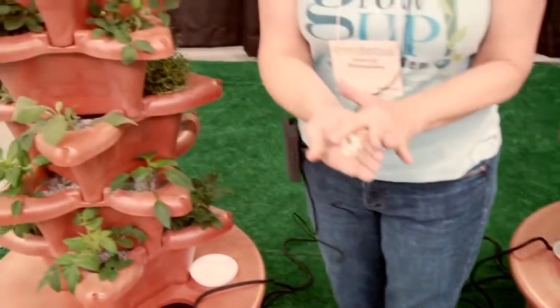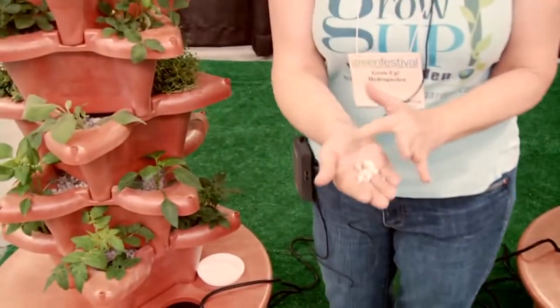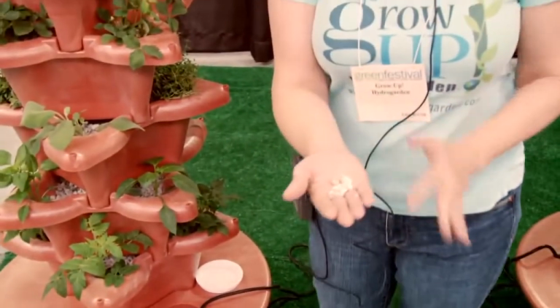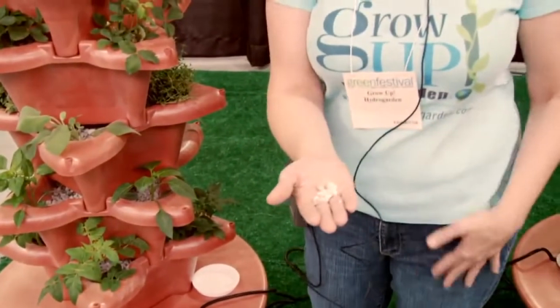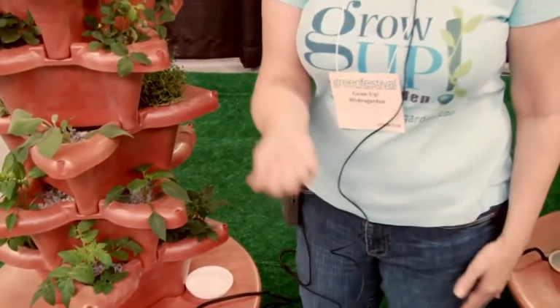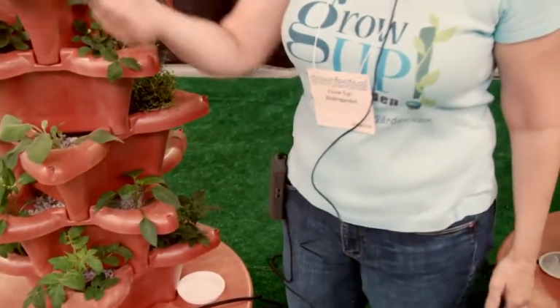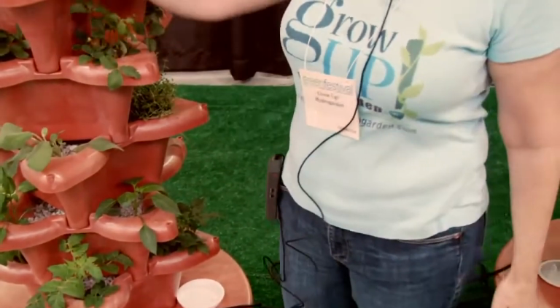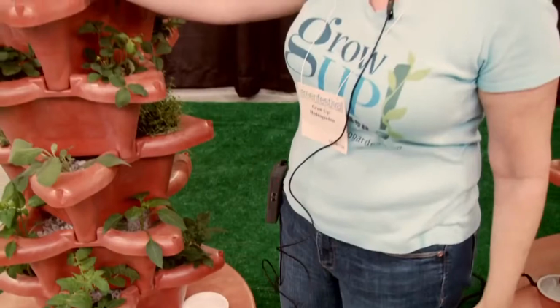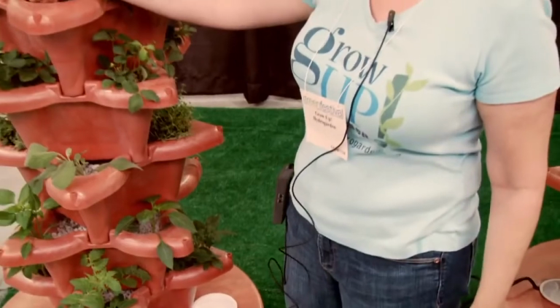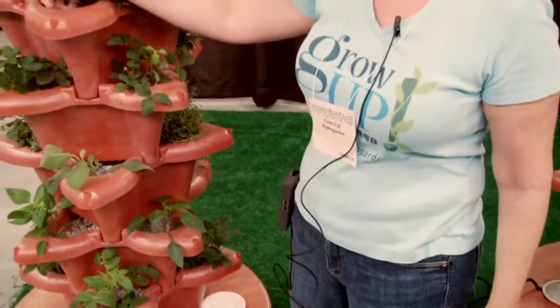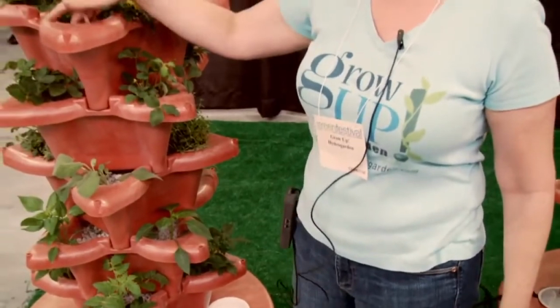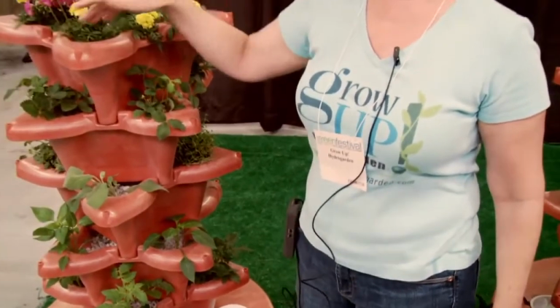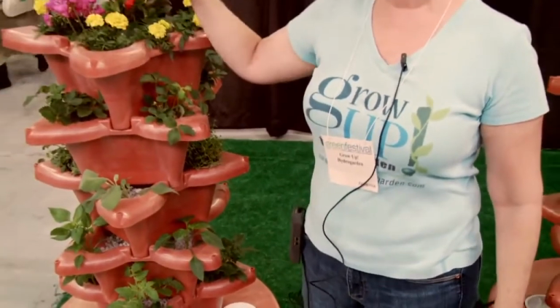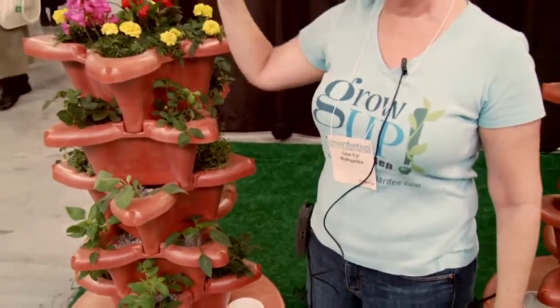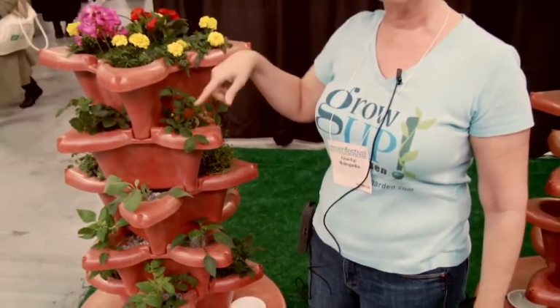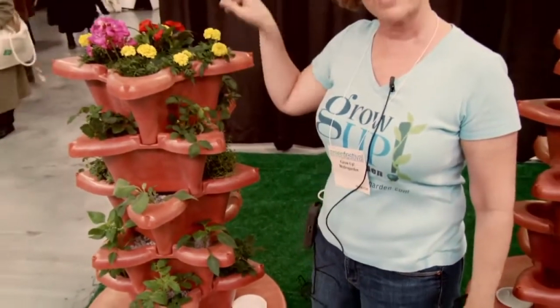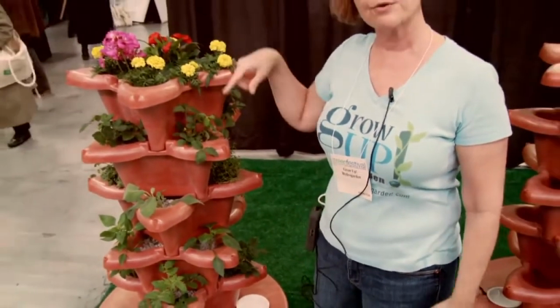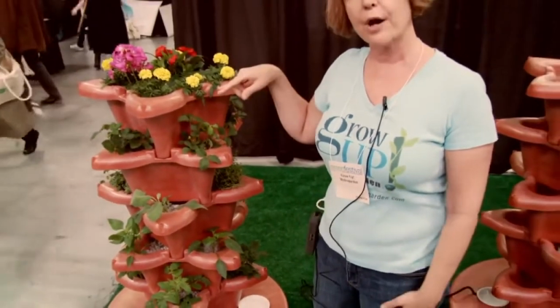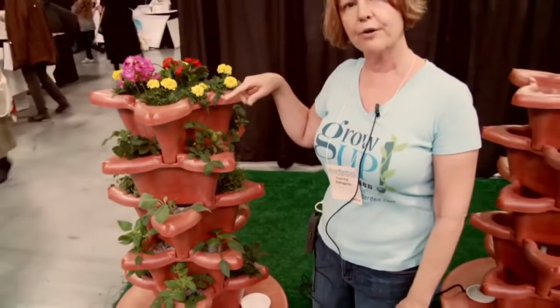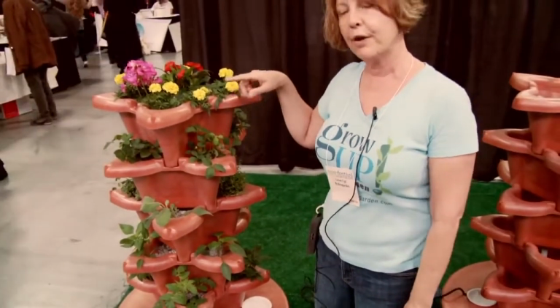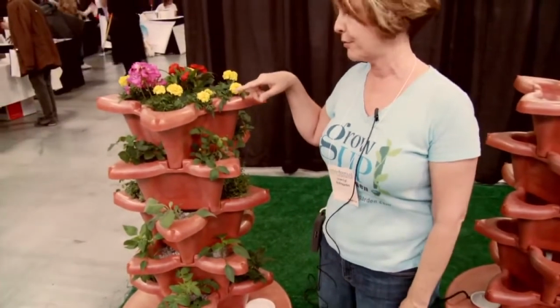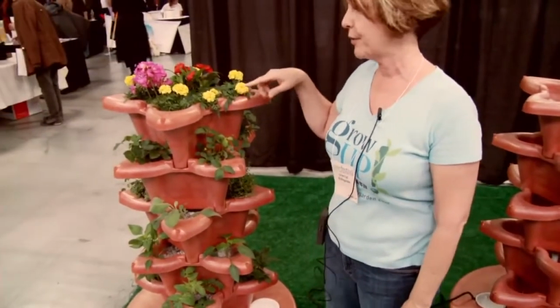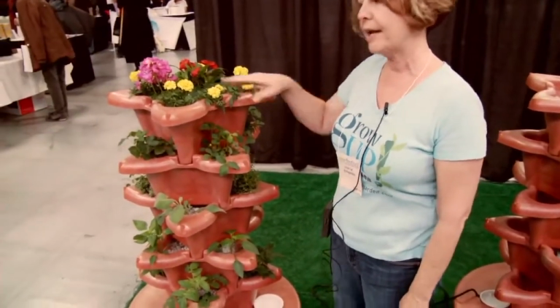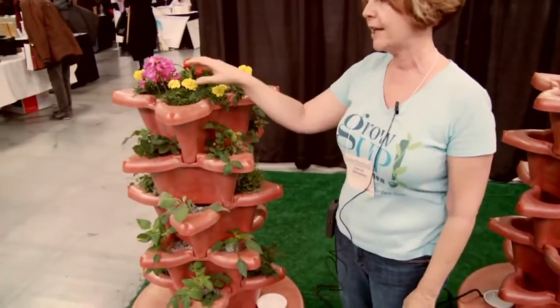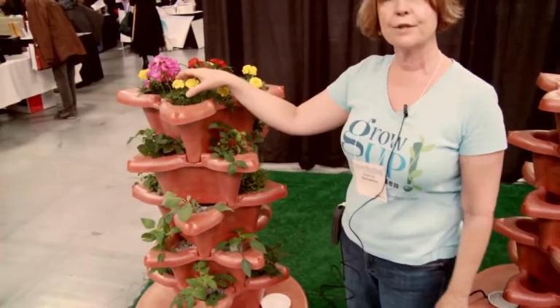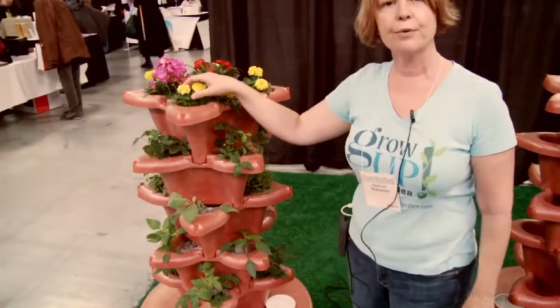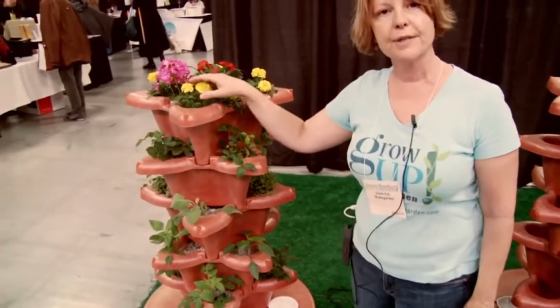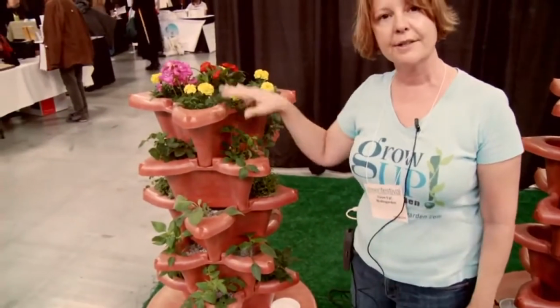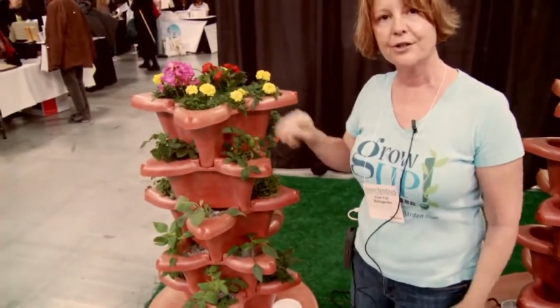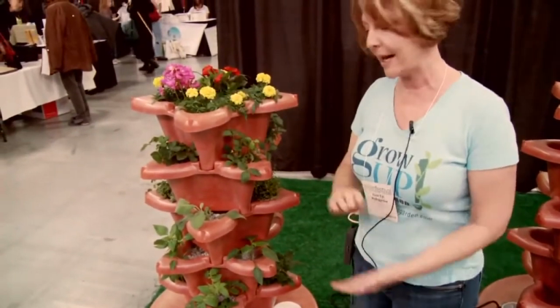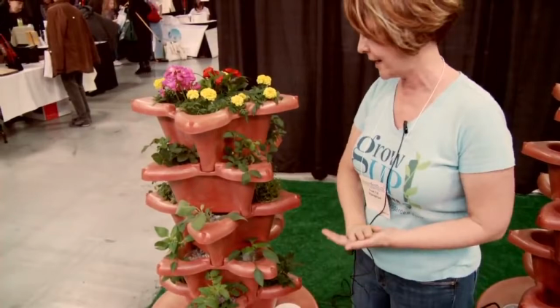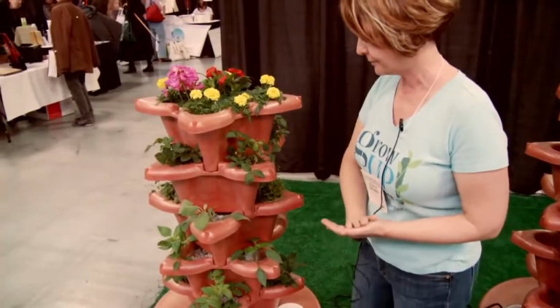Because it's coarse, it allows the water to flow through and it keeps the roots oxygenated.